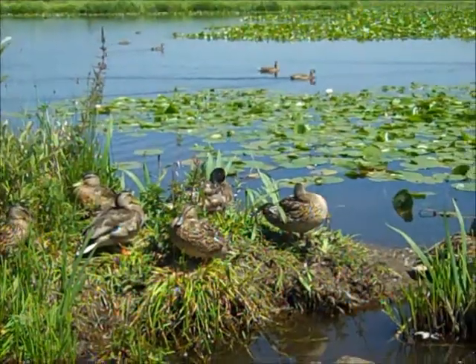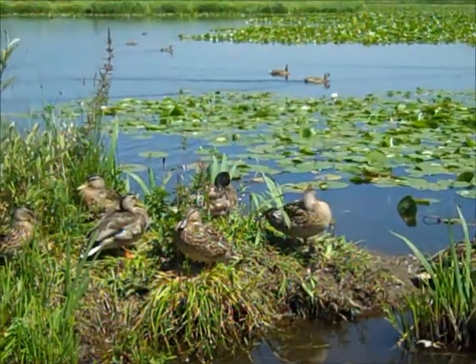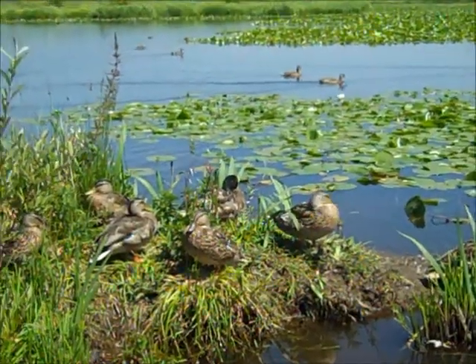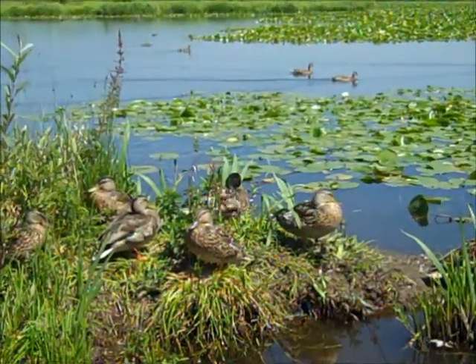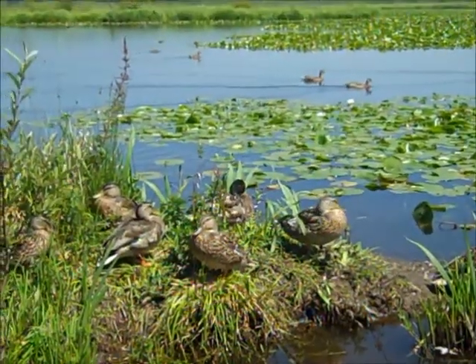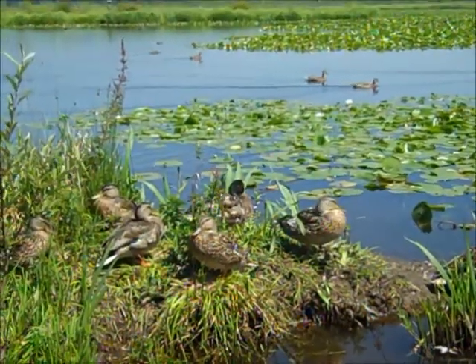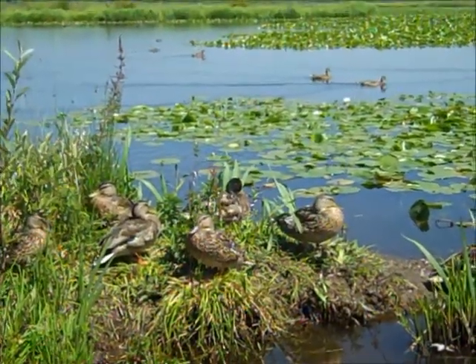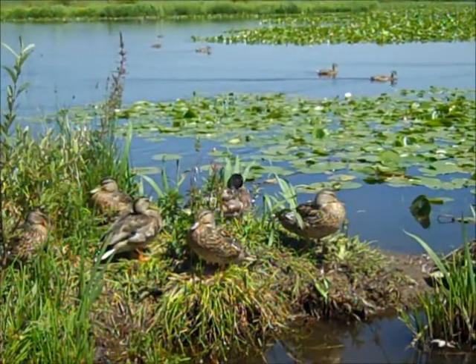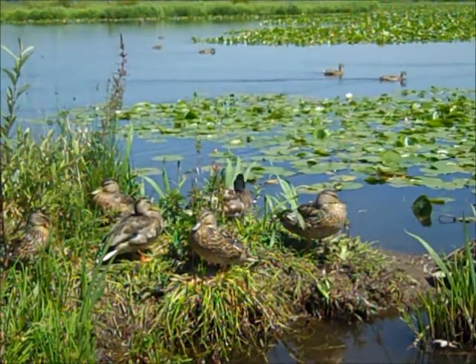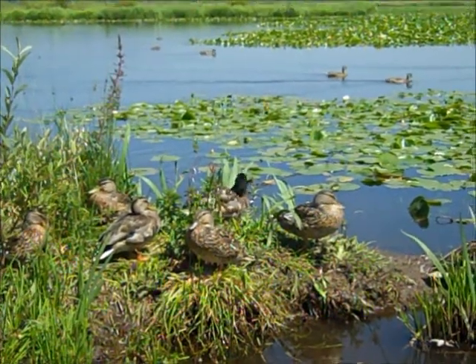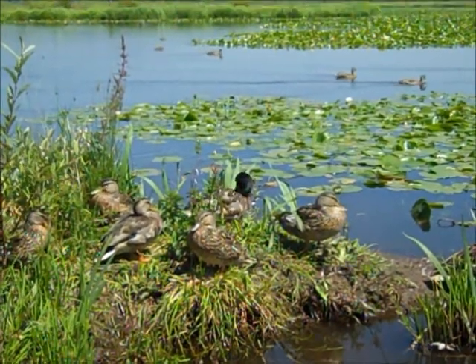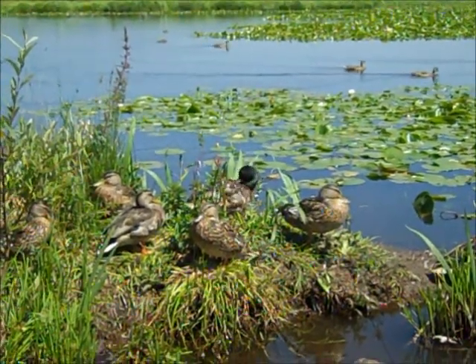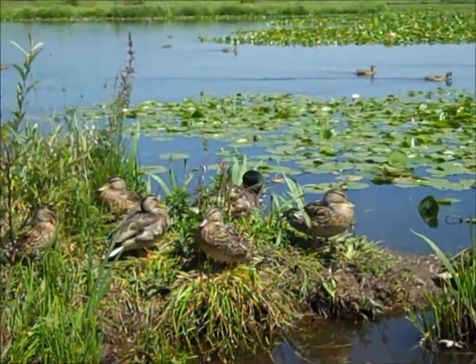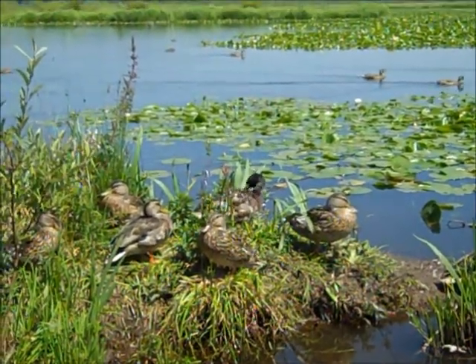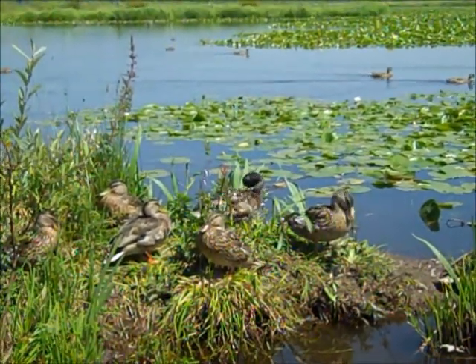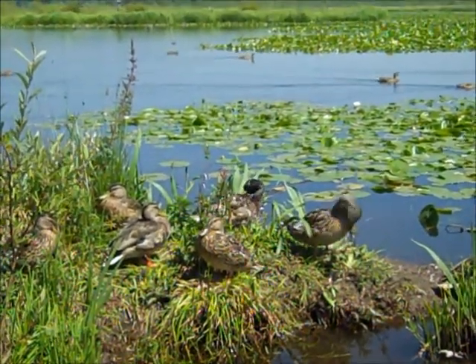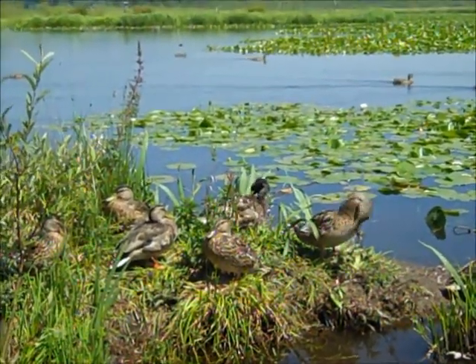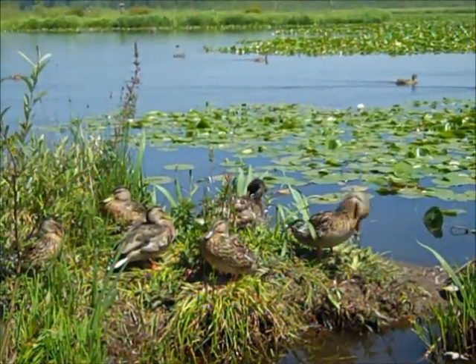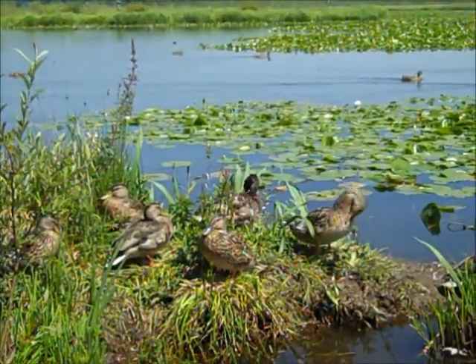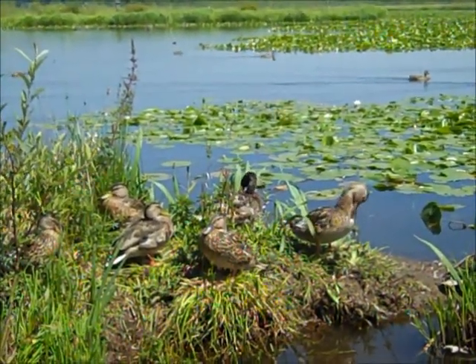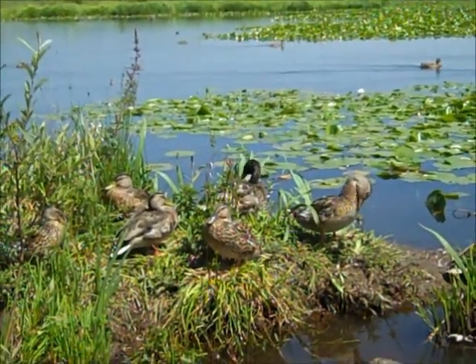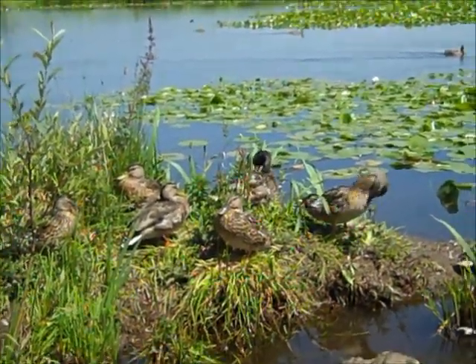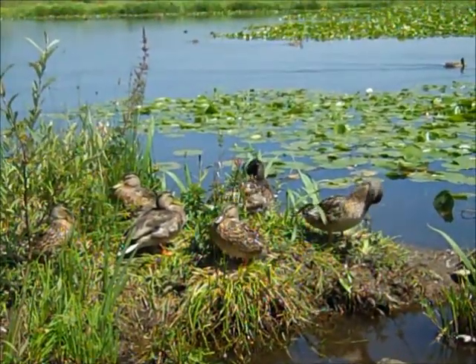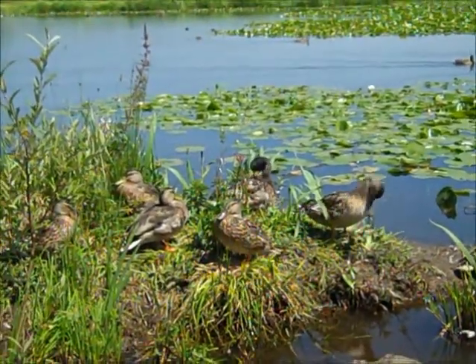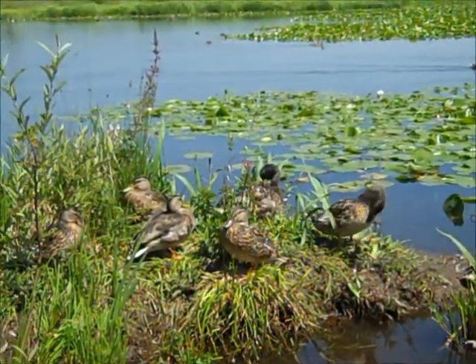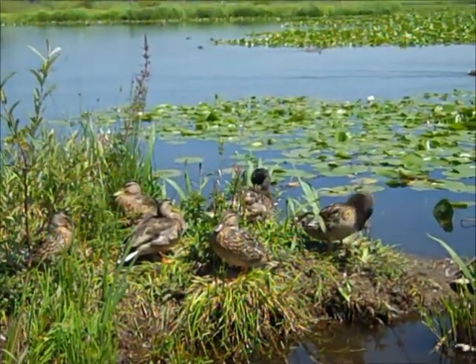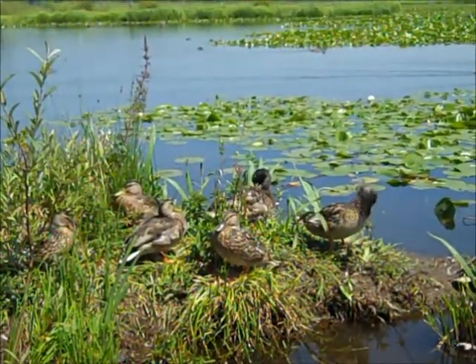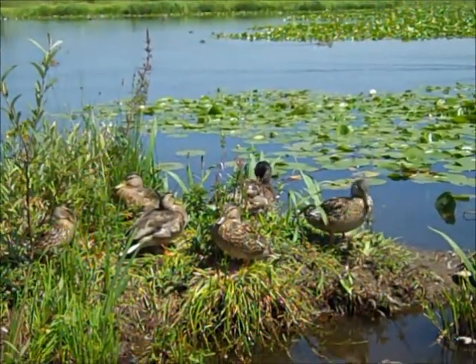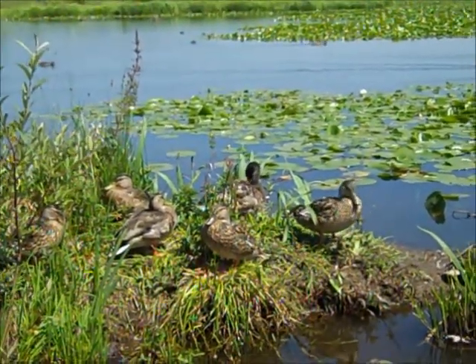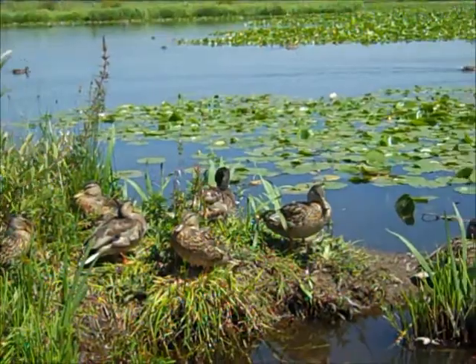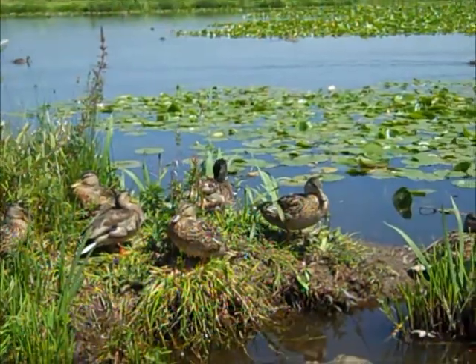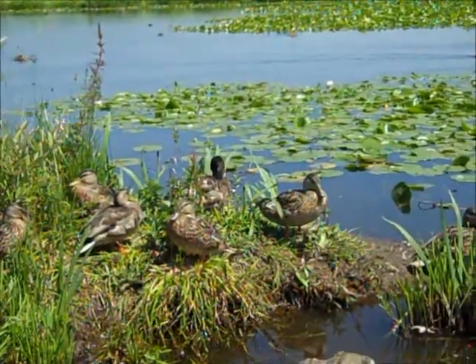We are the duck people of the land and water. We live here at Burnaby Lake and we rule.